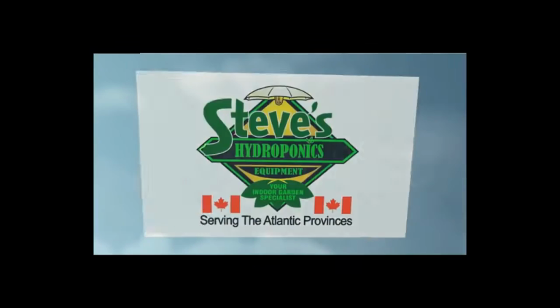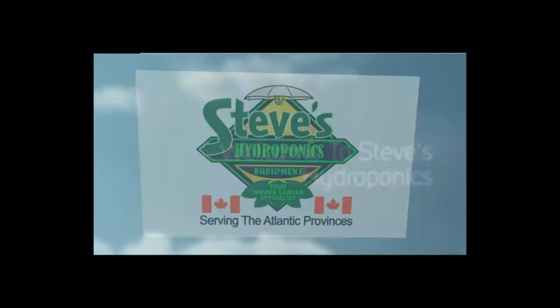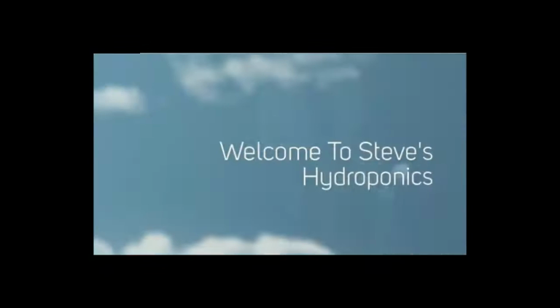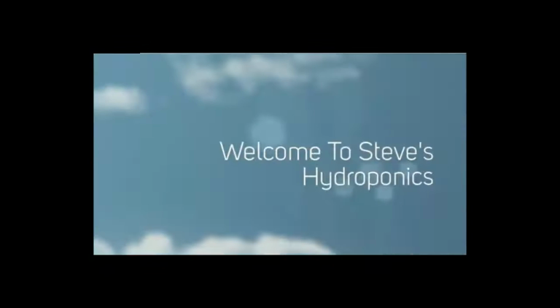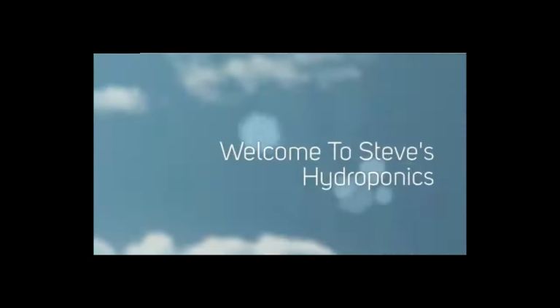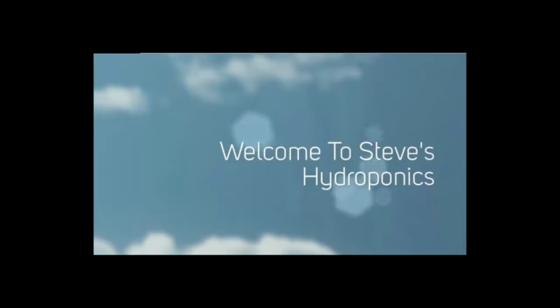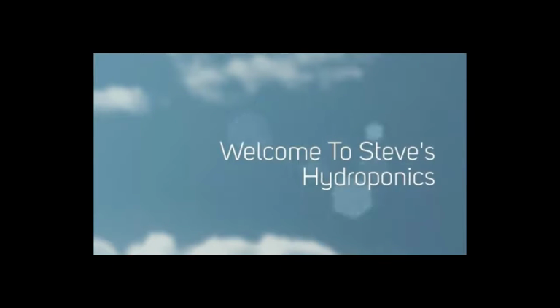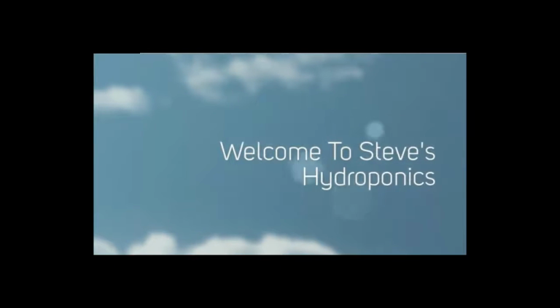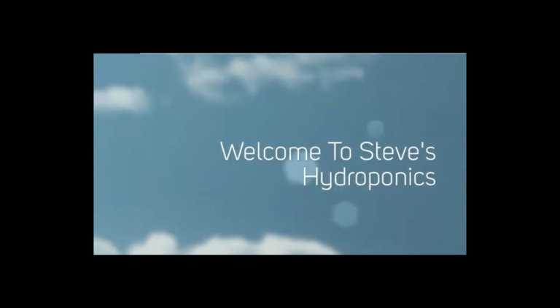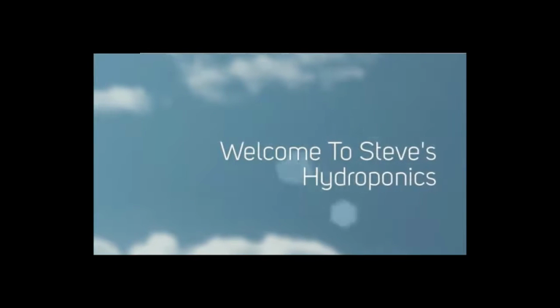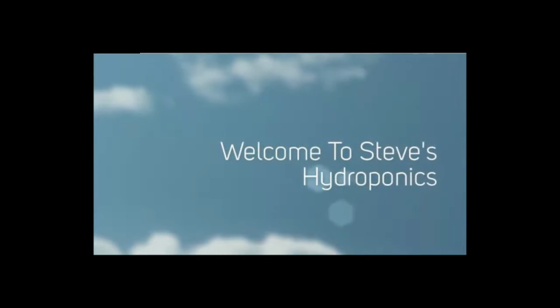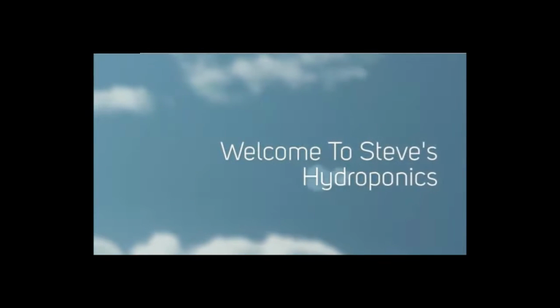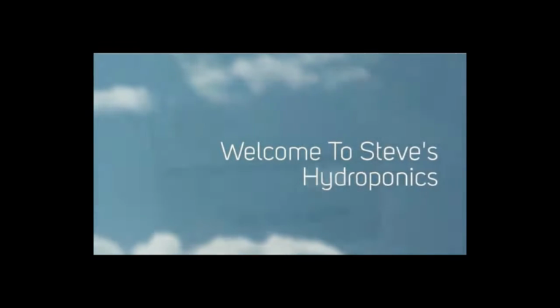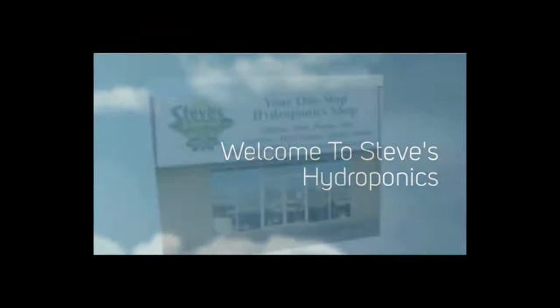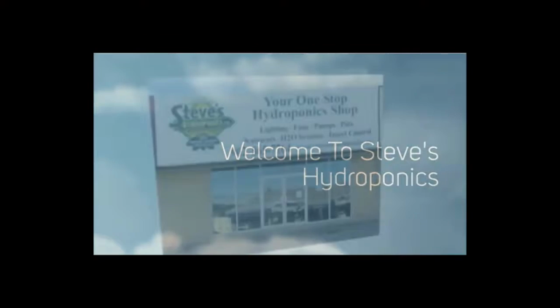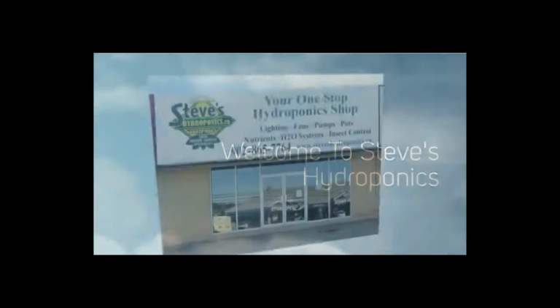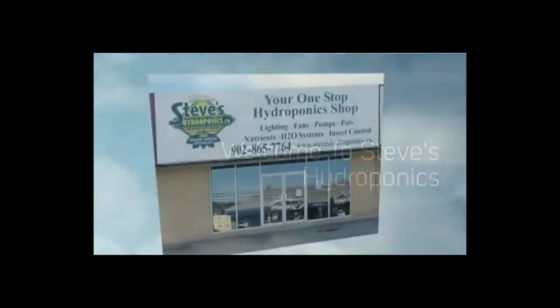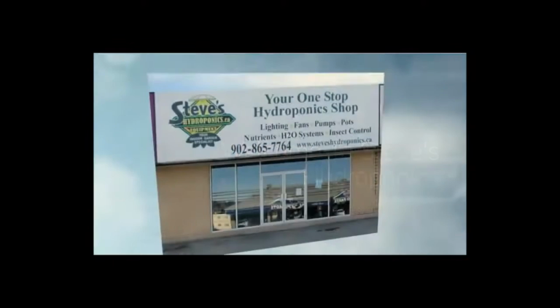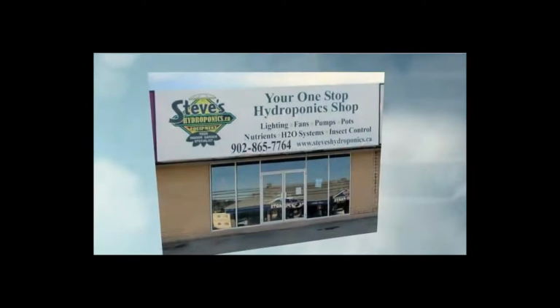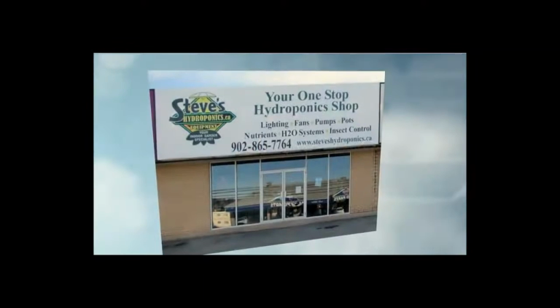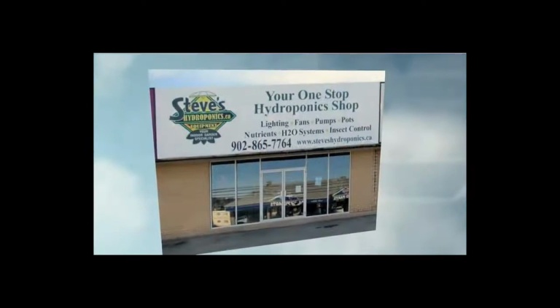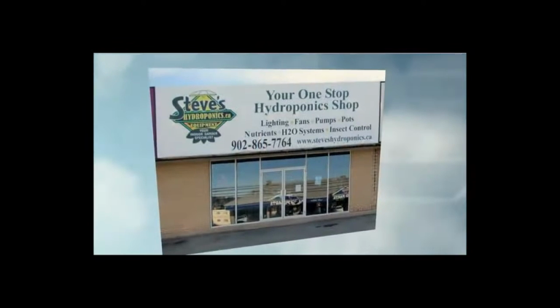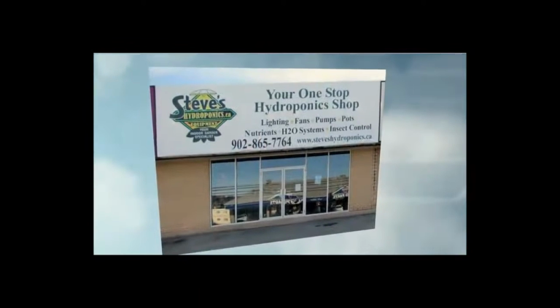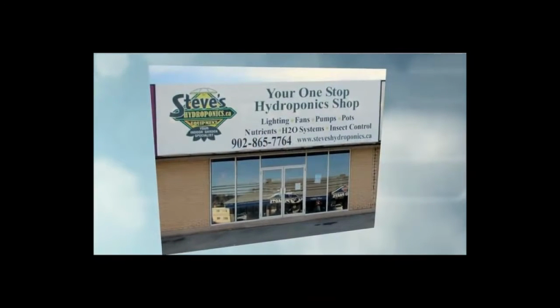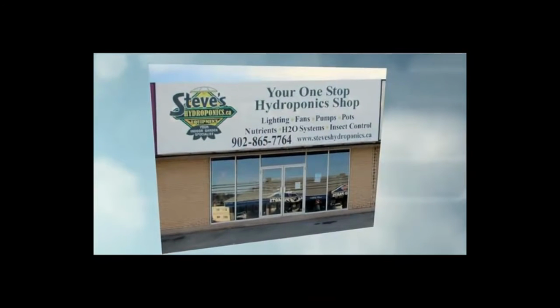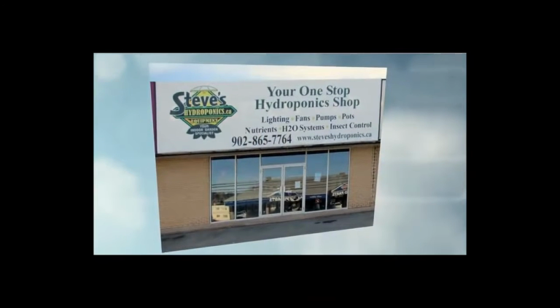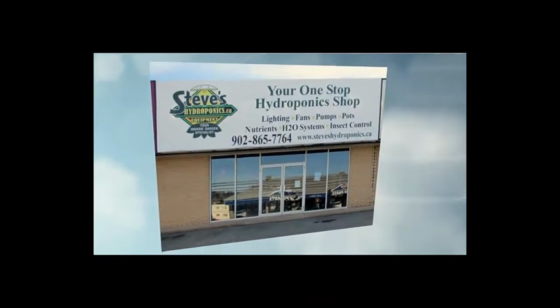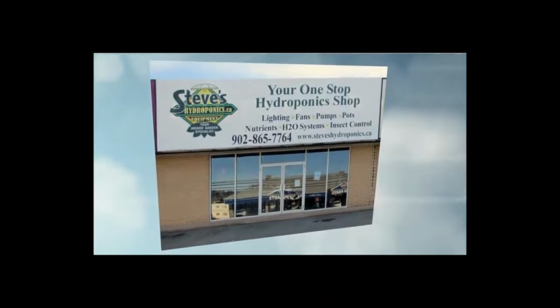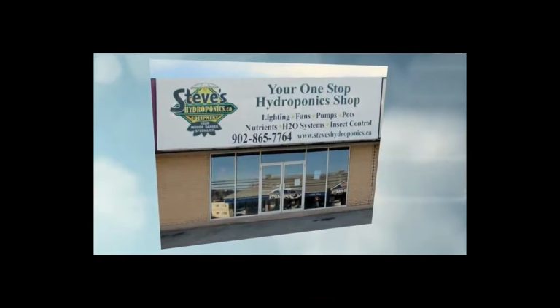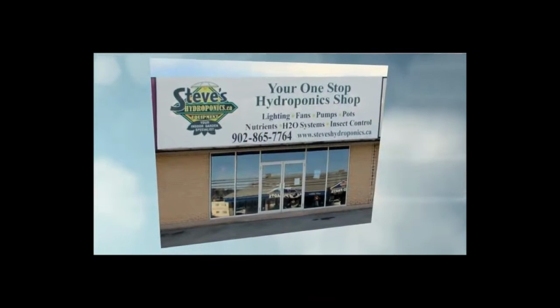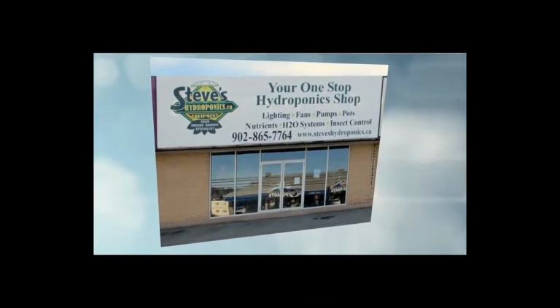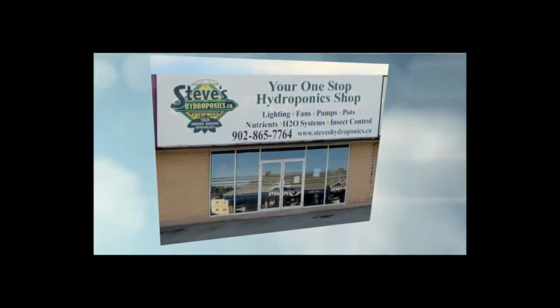Welcome to Steve's Hydroponics, your one-stop hydroponic shop in Sackville, Nova Scotia.